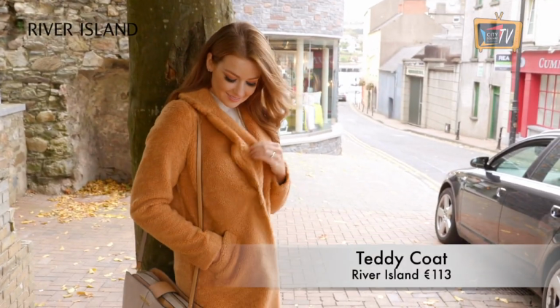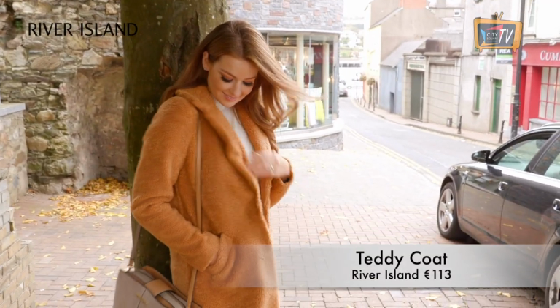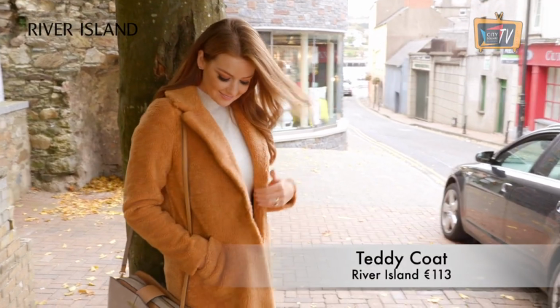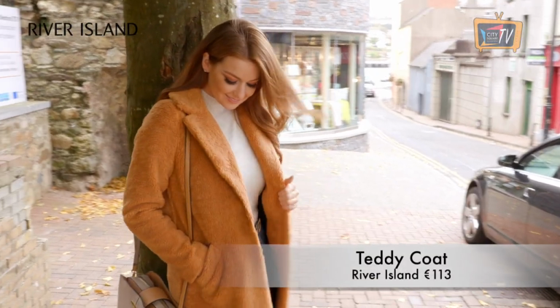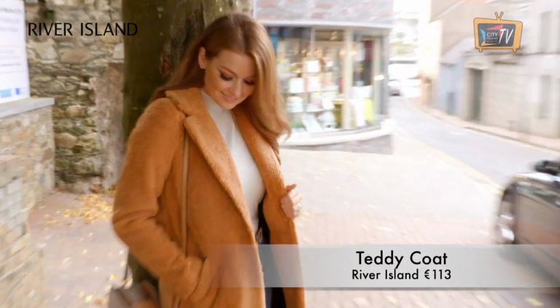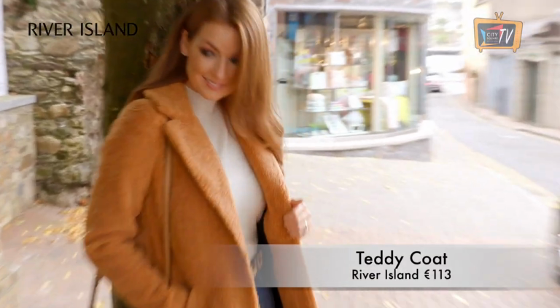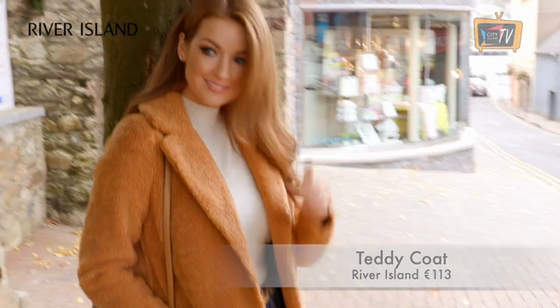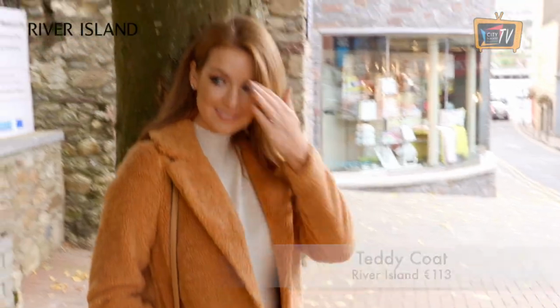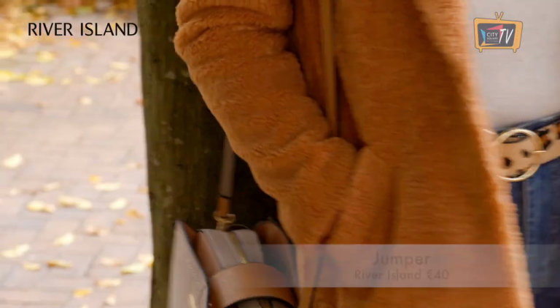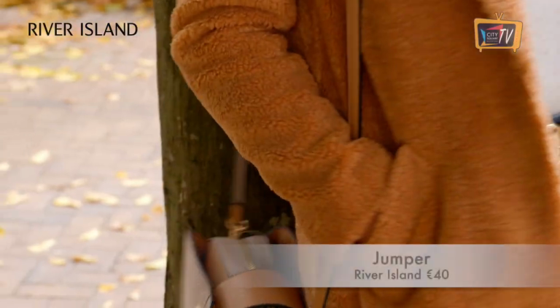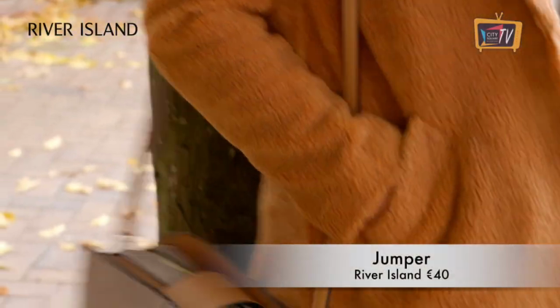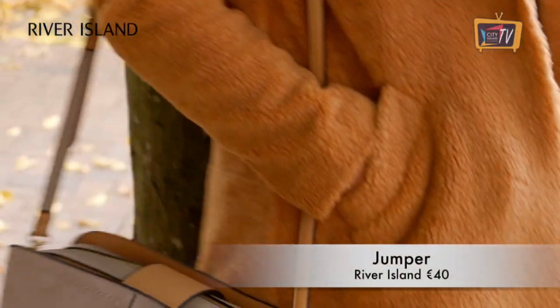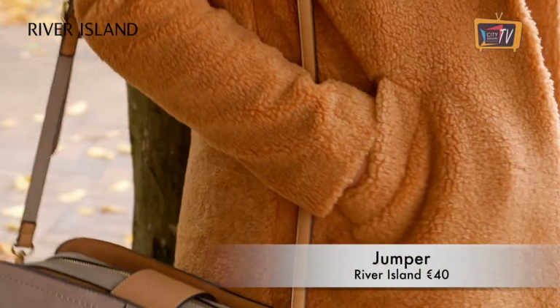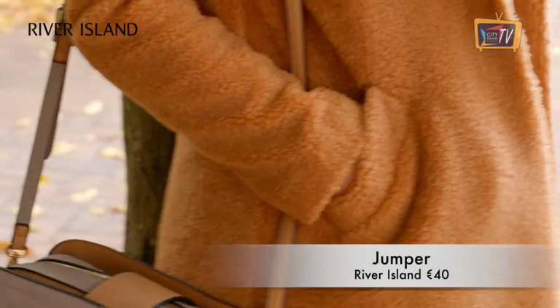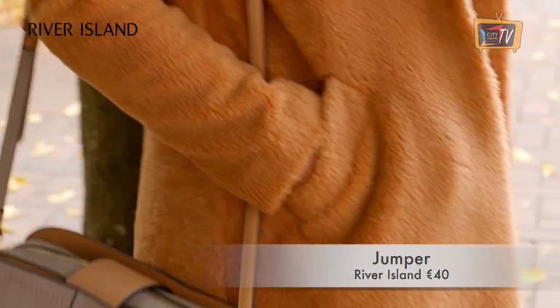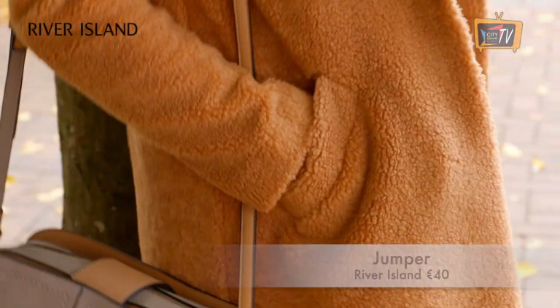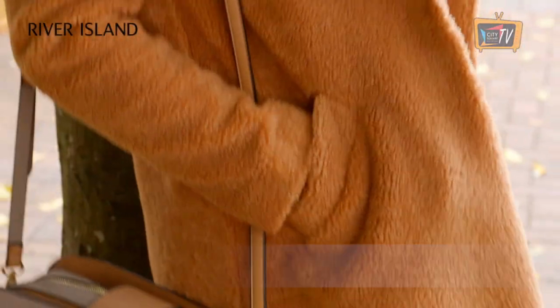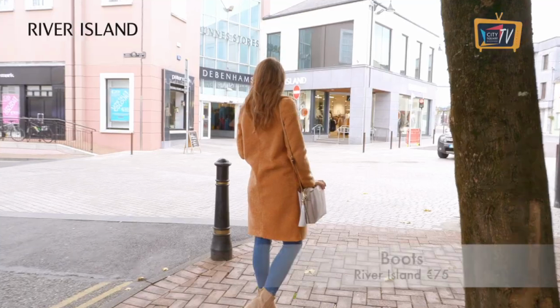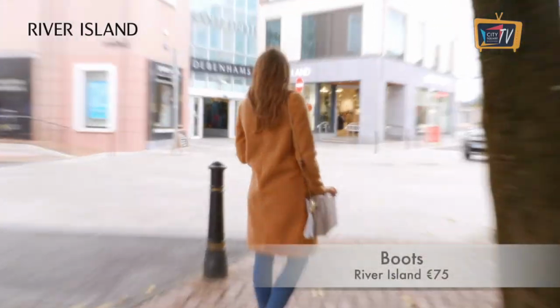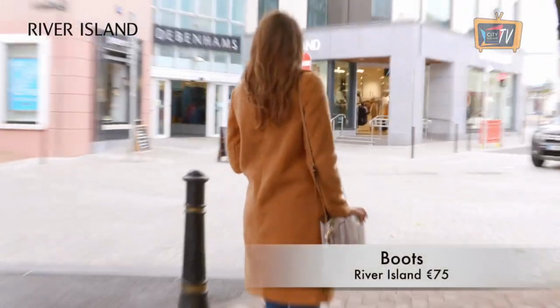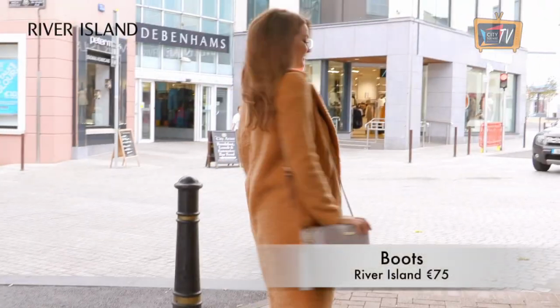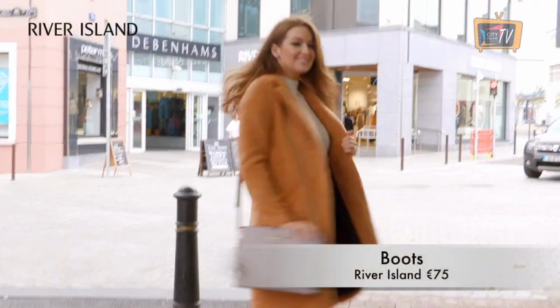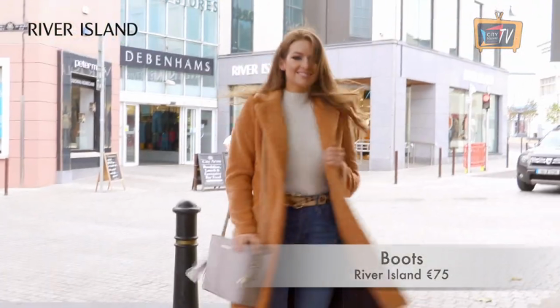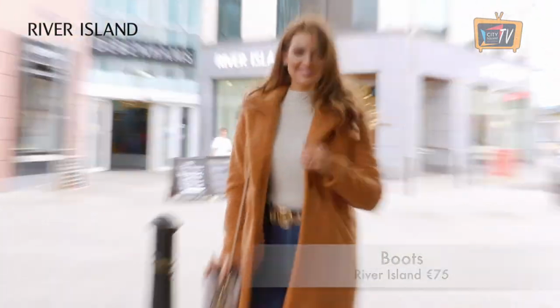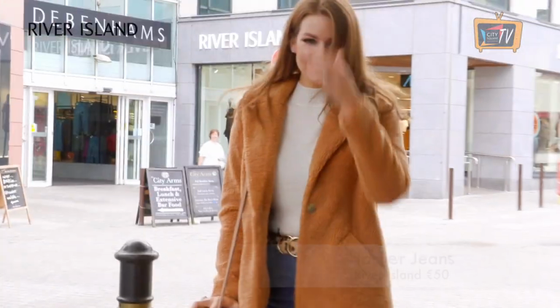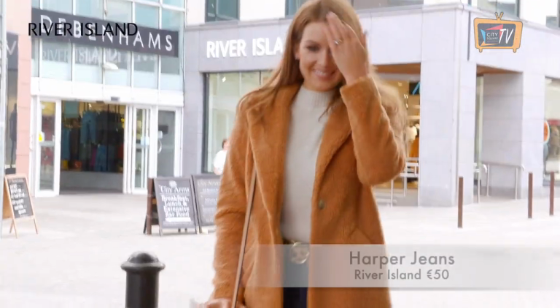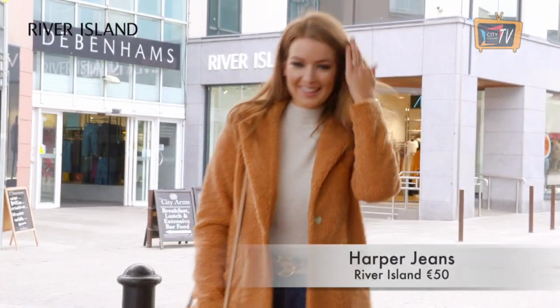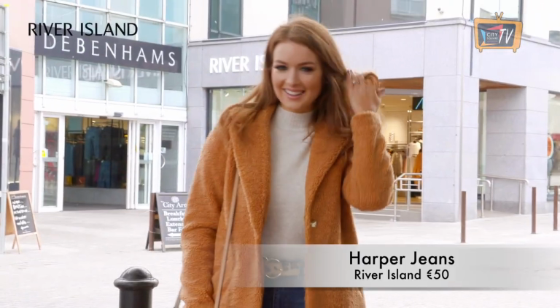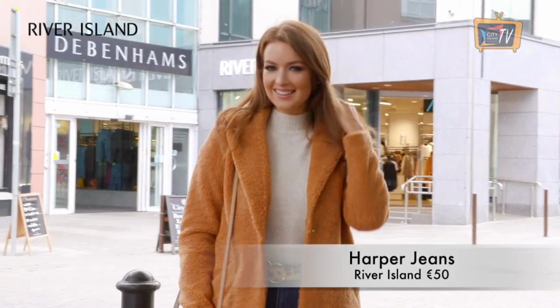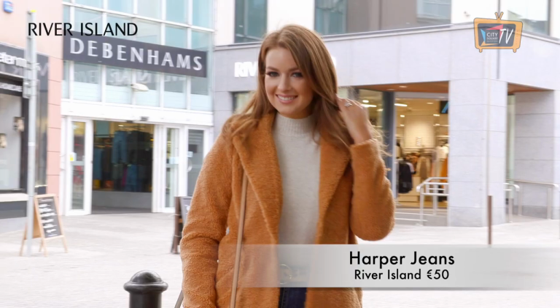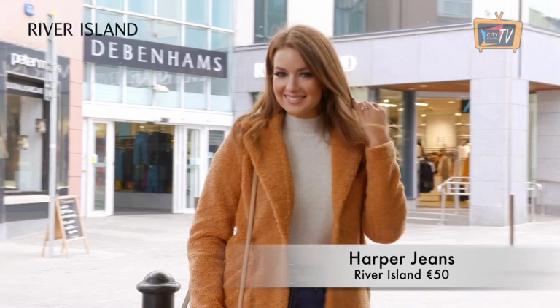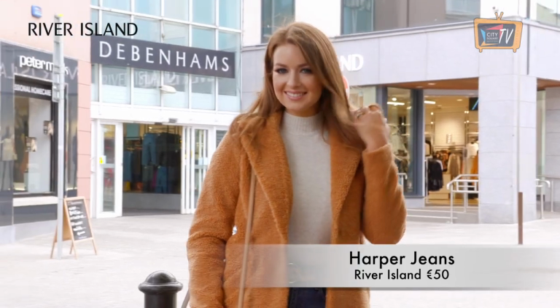When it comes to style and comfort, you can't beat a teddy coat. They are one of winter's cosiest trends and this one from River Island is fab.